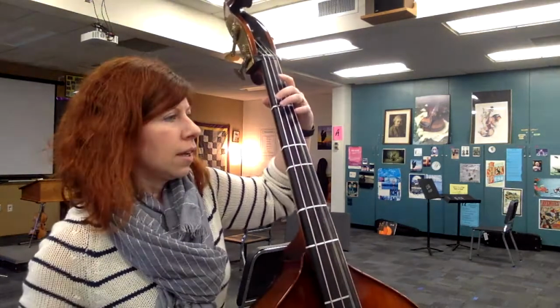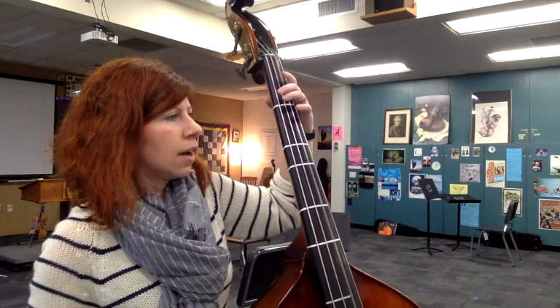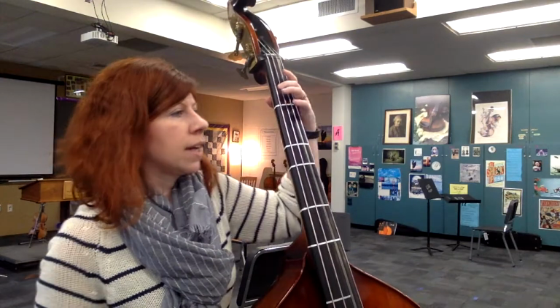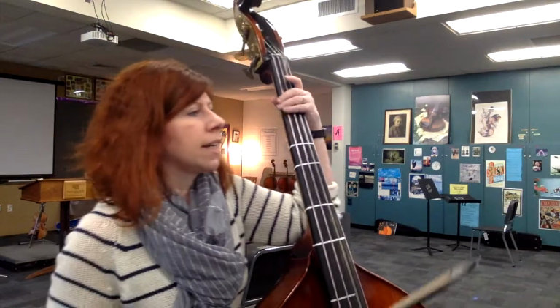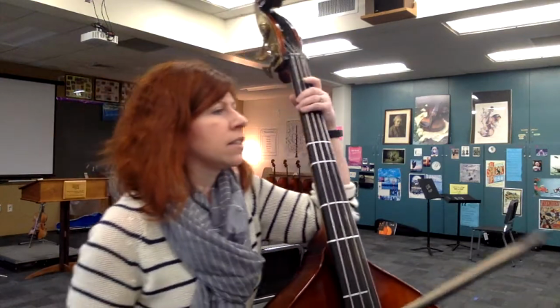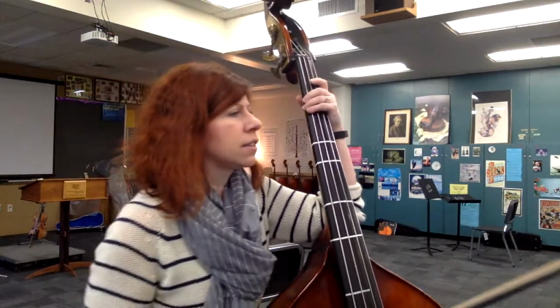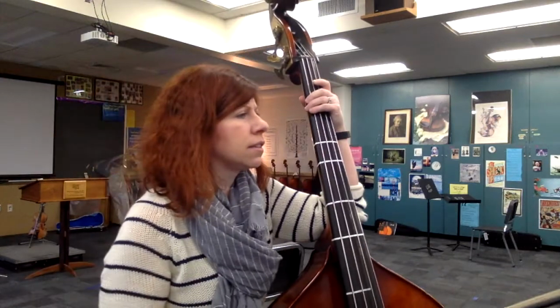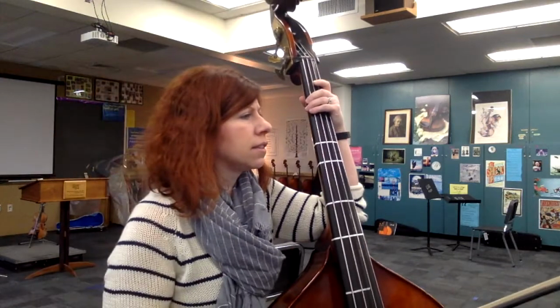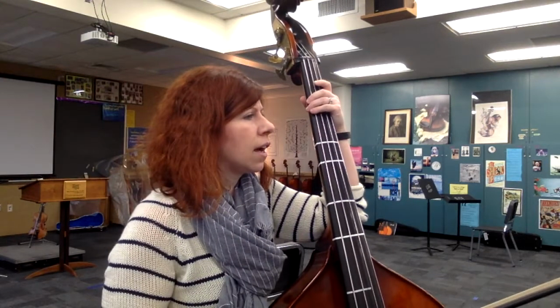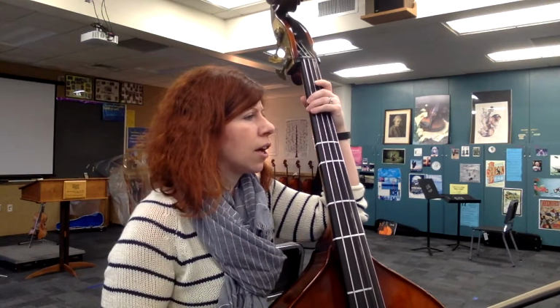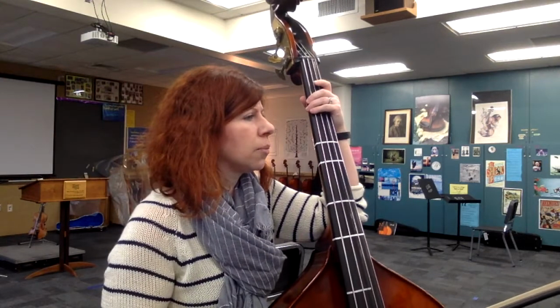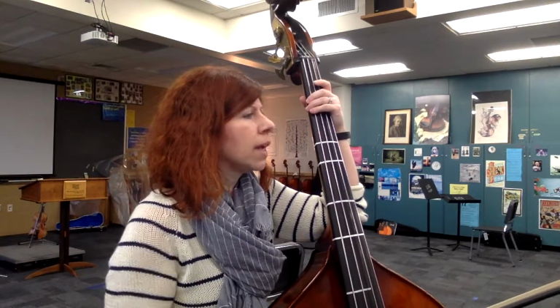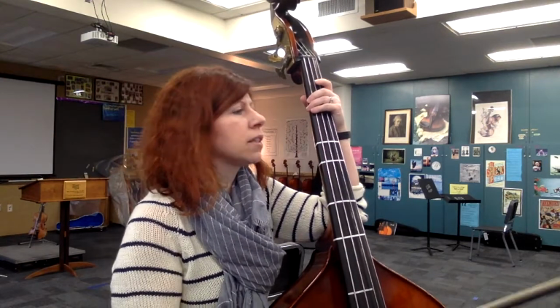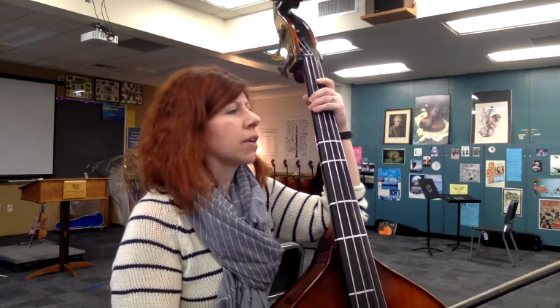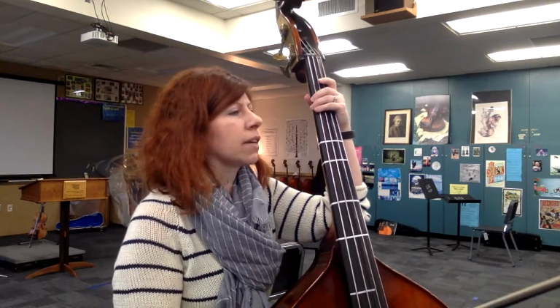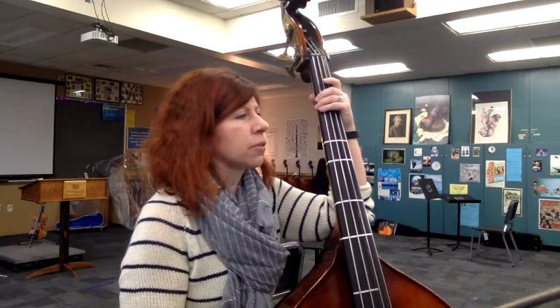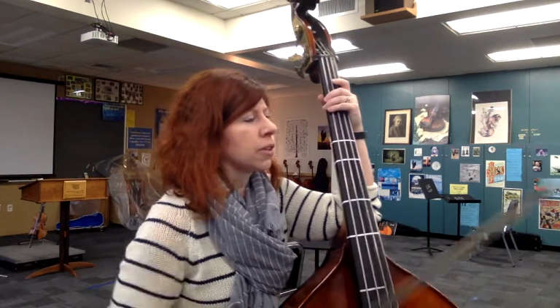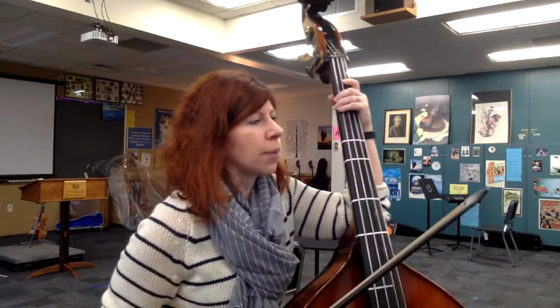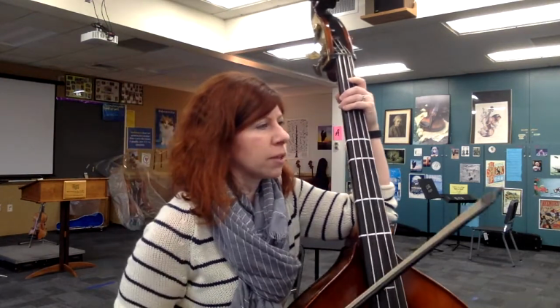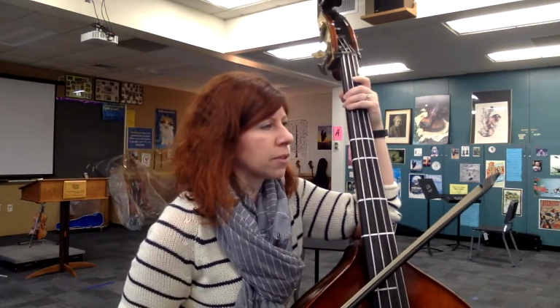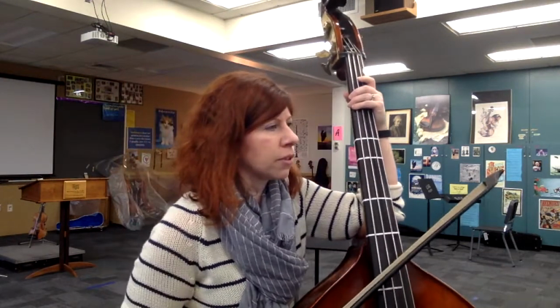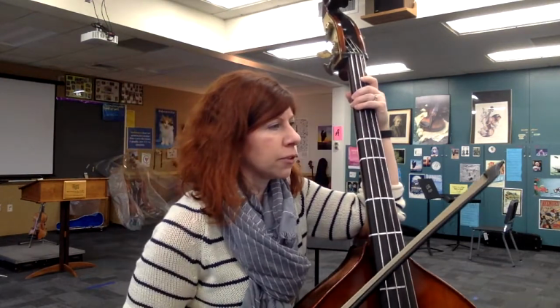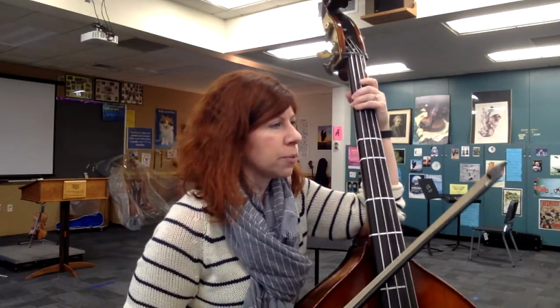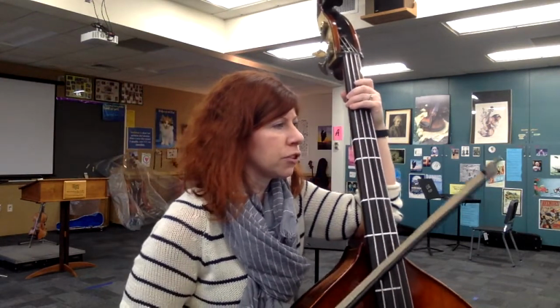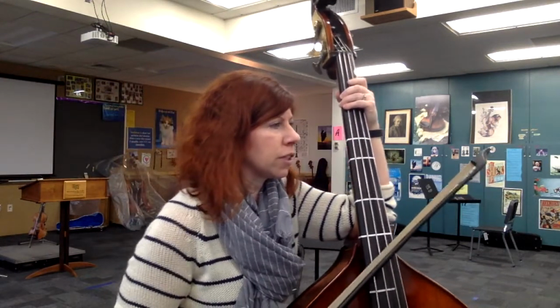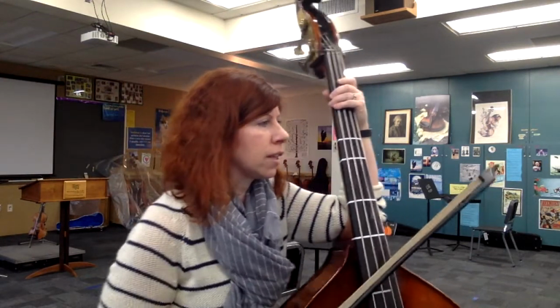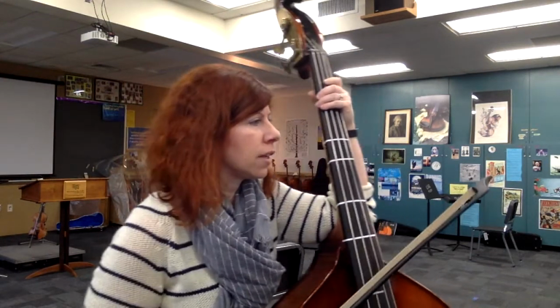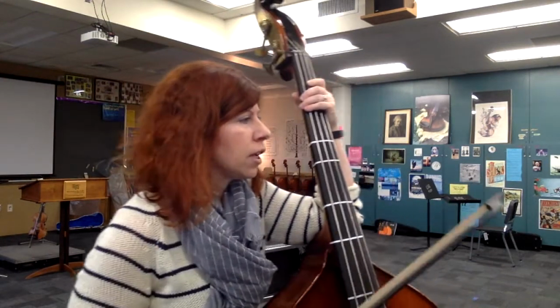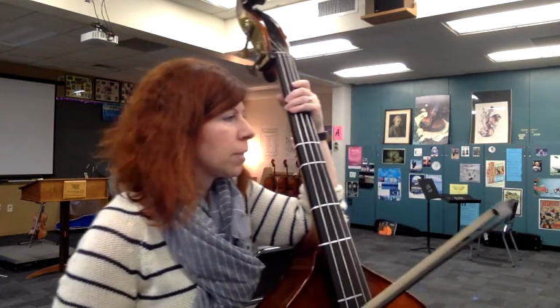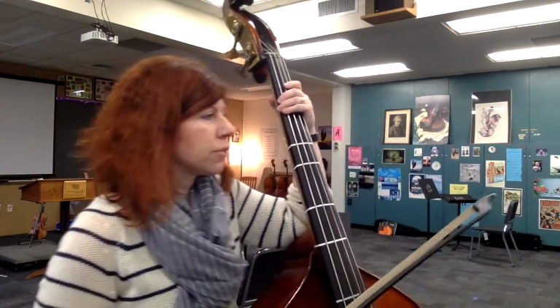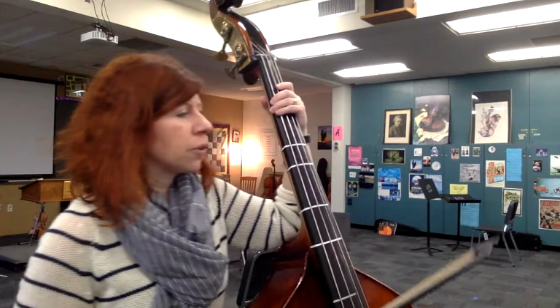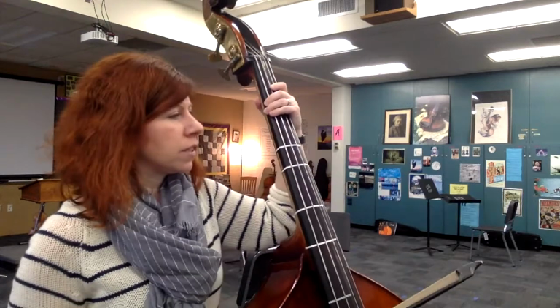All right. I did mark that where you go back up to first position at measure 14.